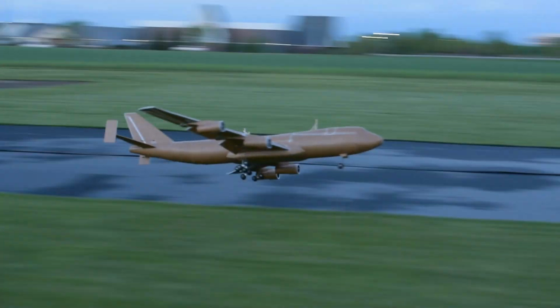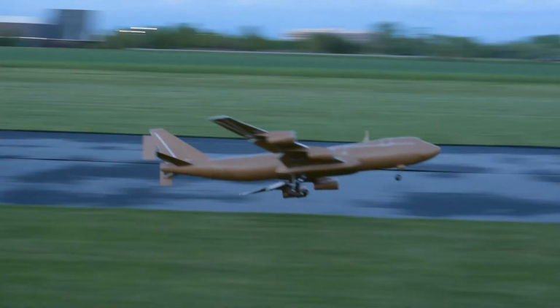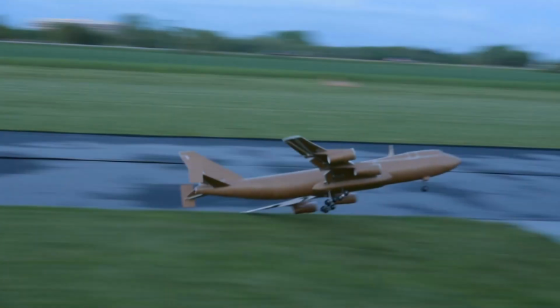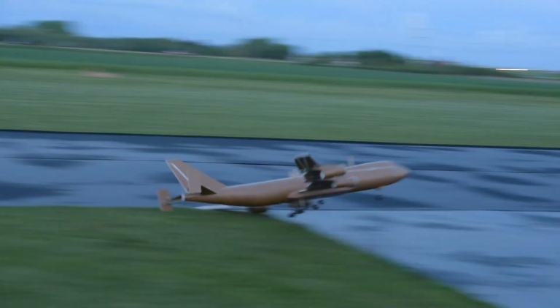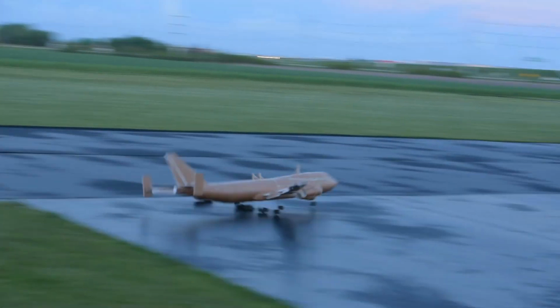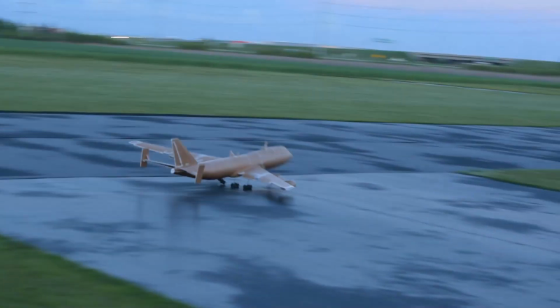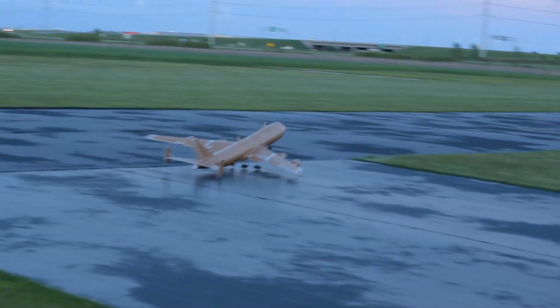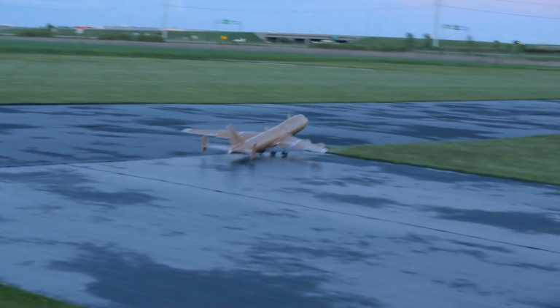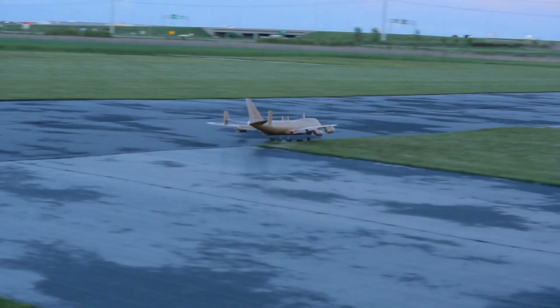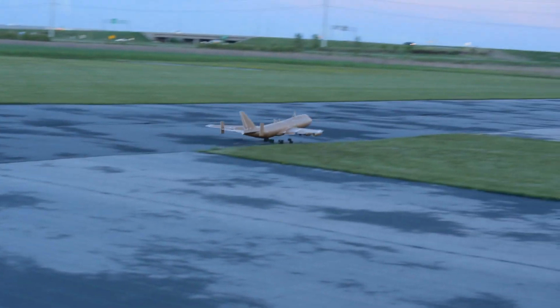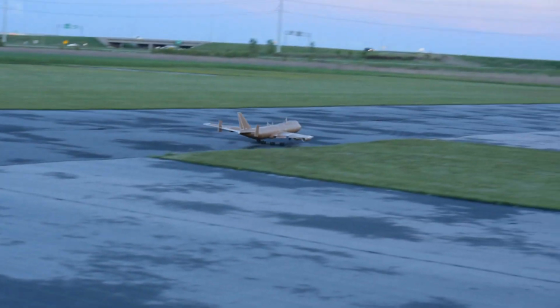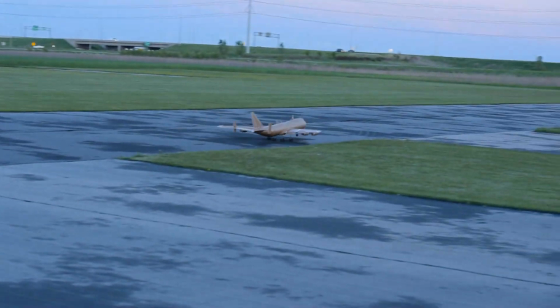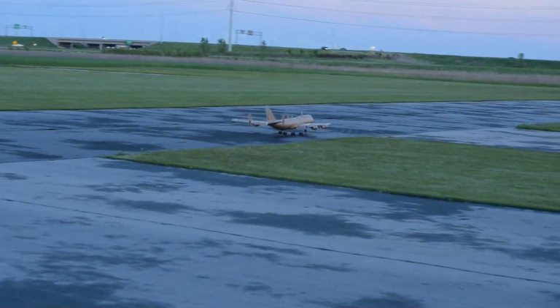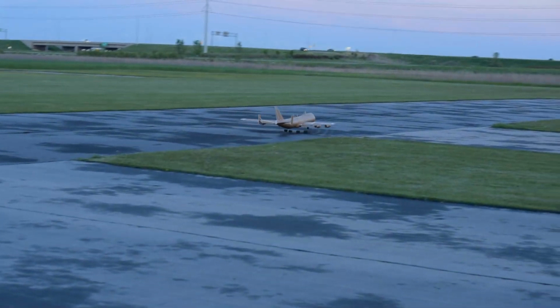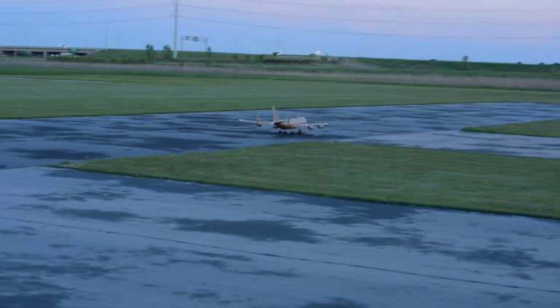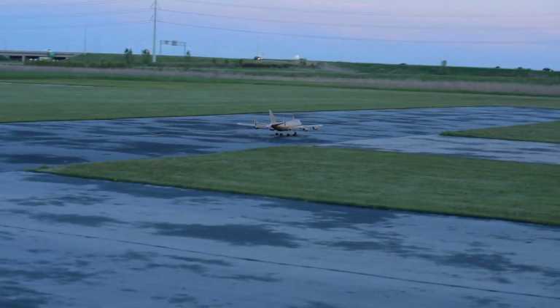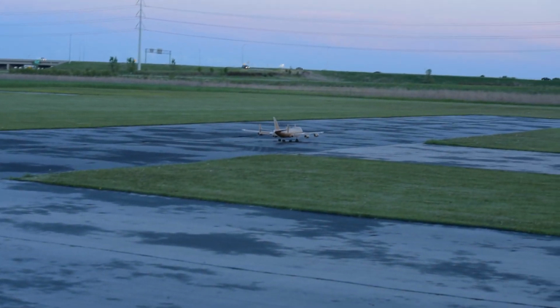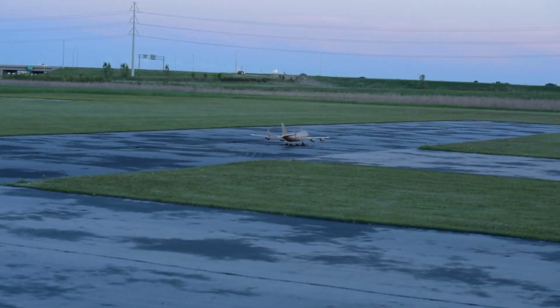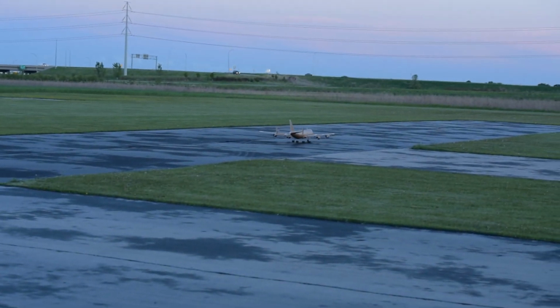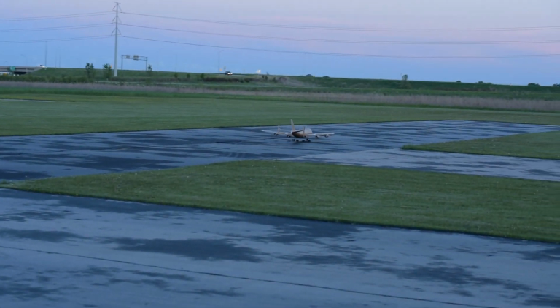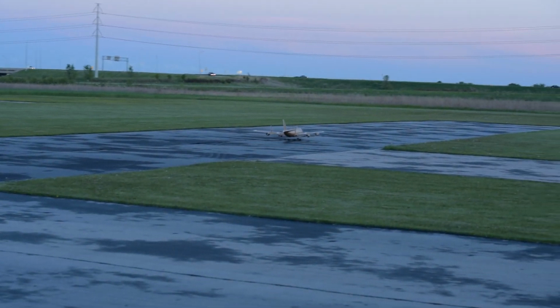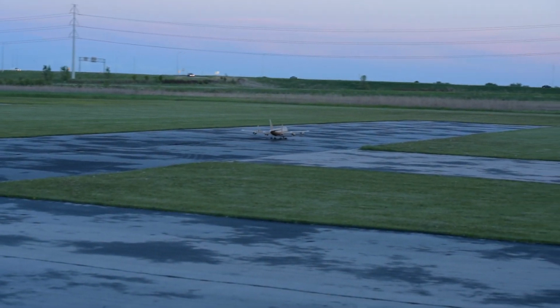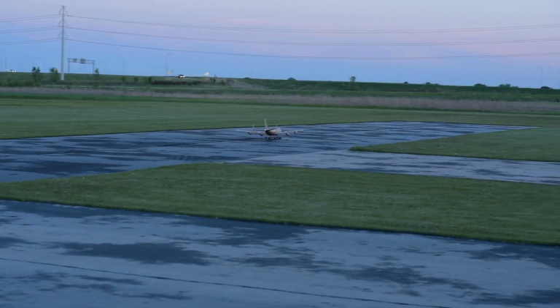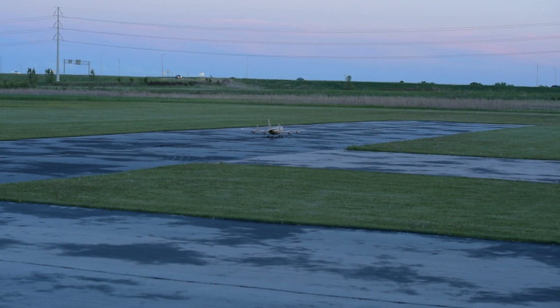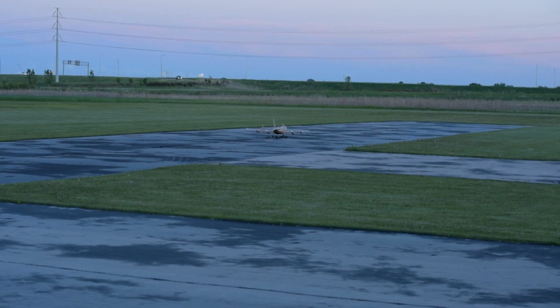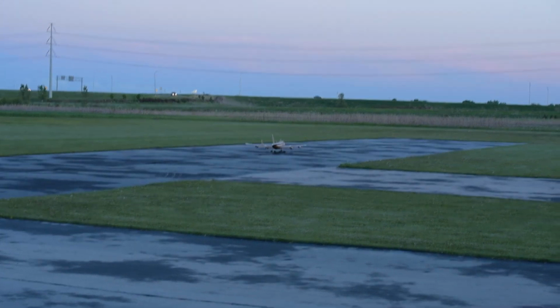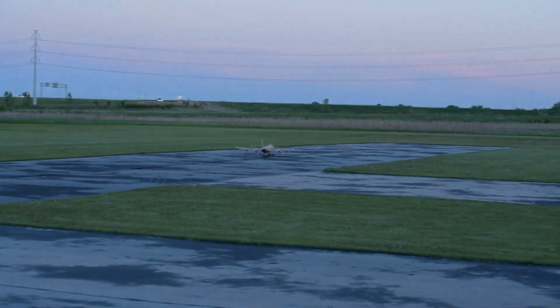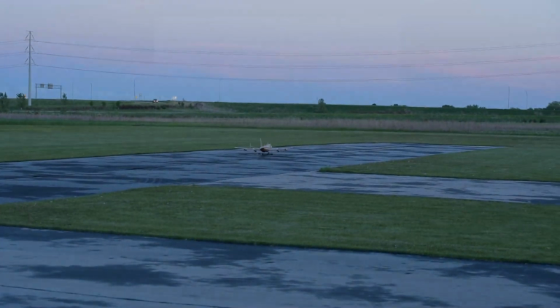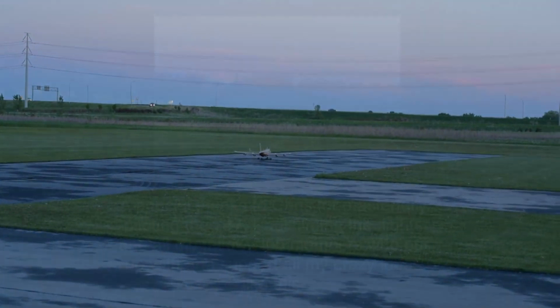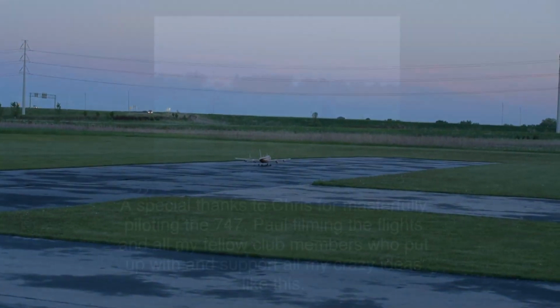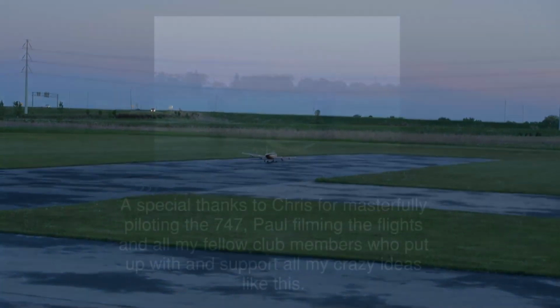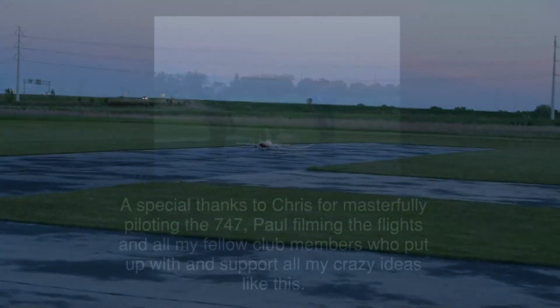Did it again. That's fine — better landing than I probably could have put on it. Awesome!